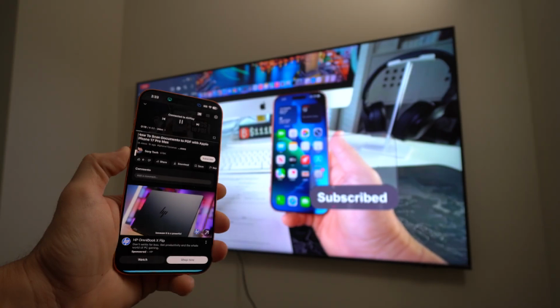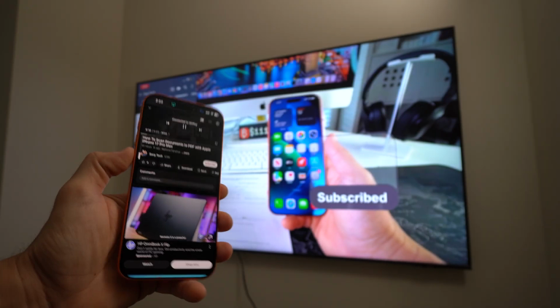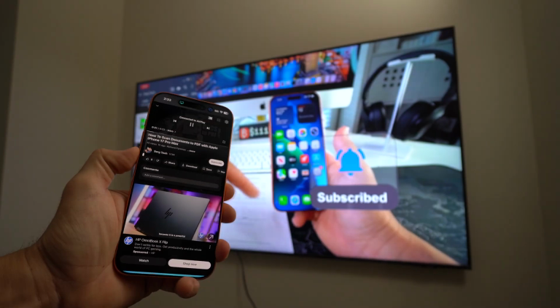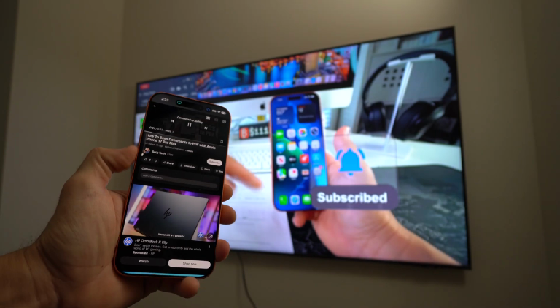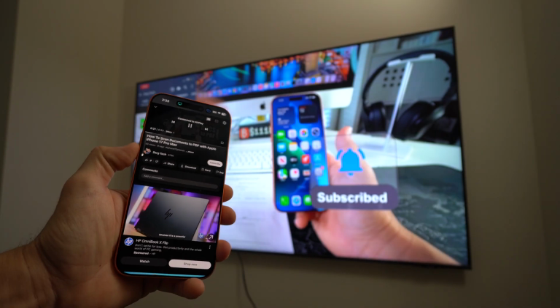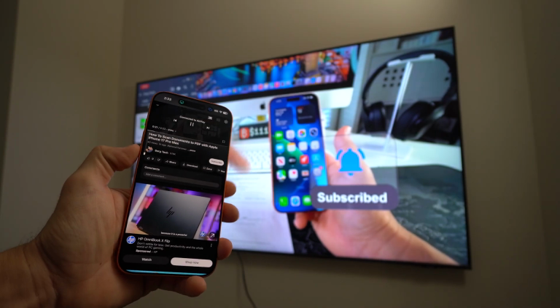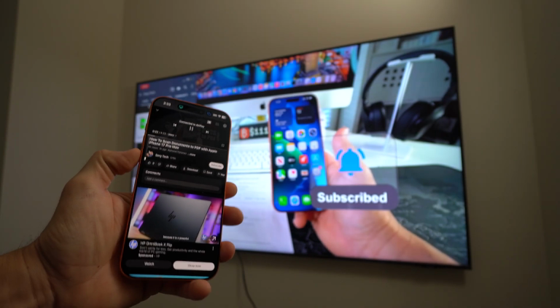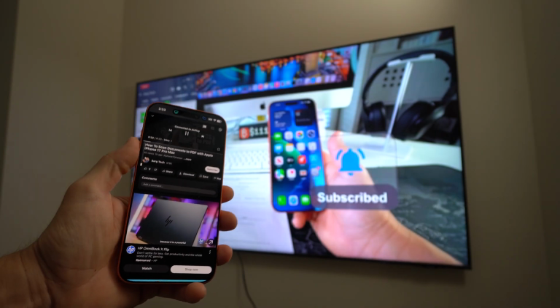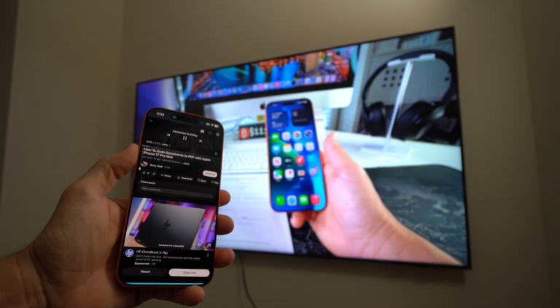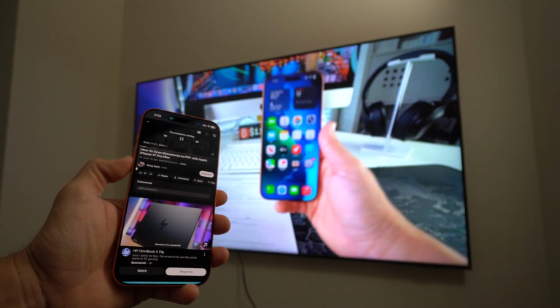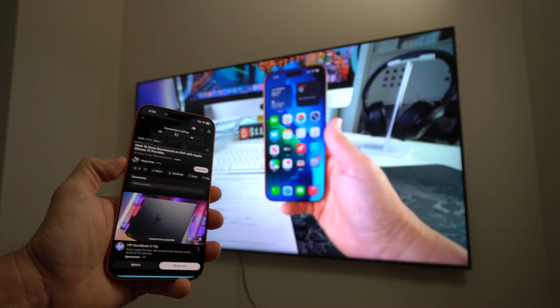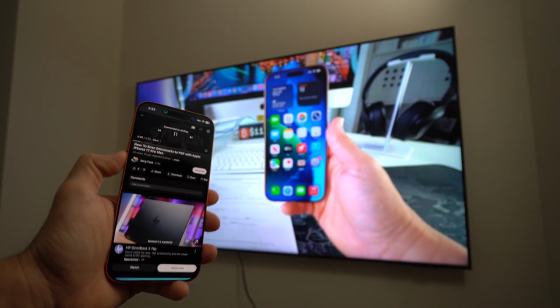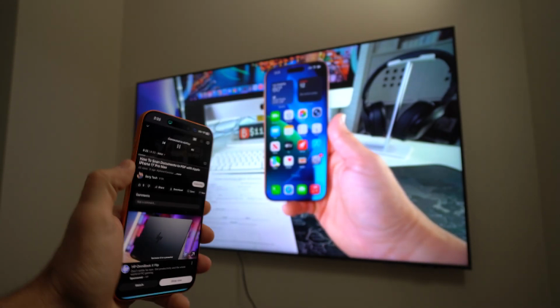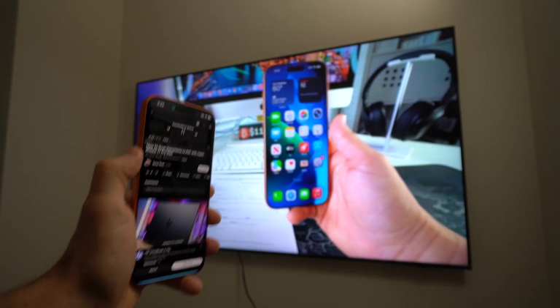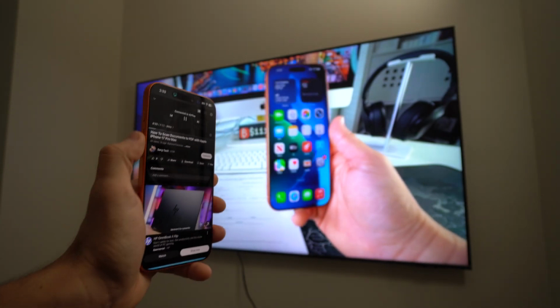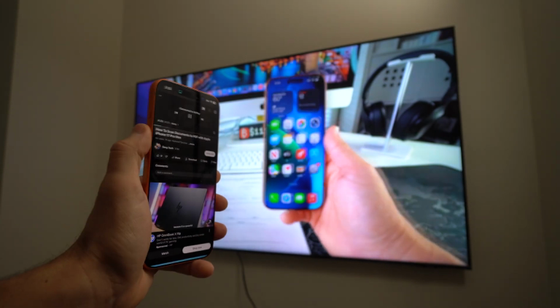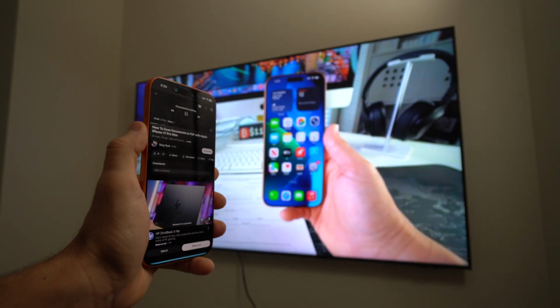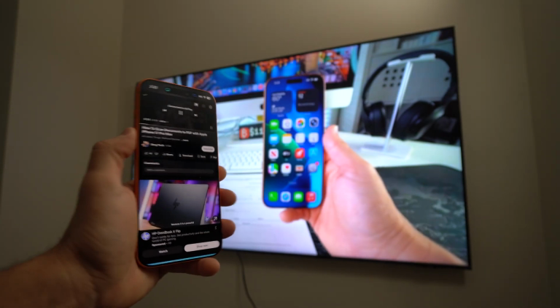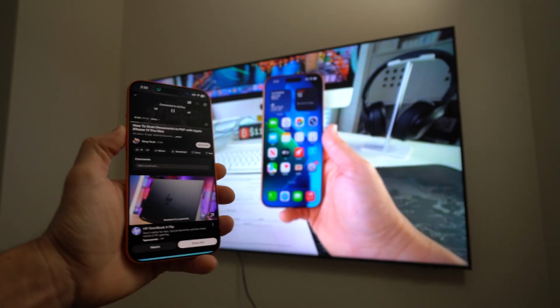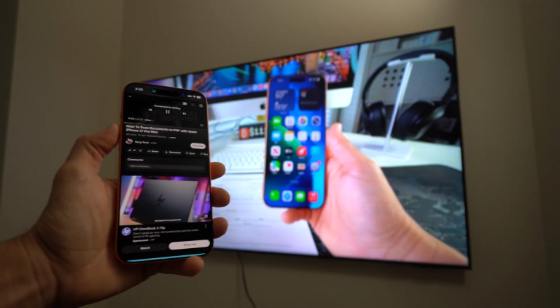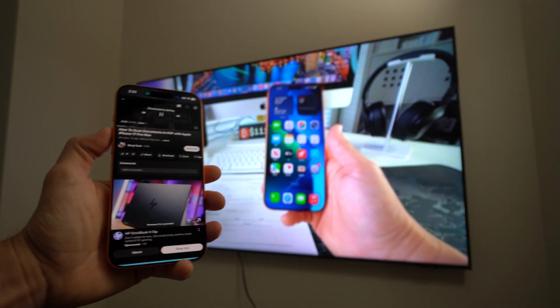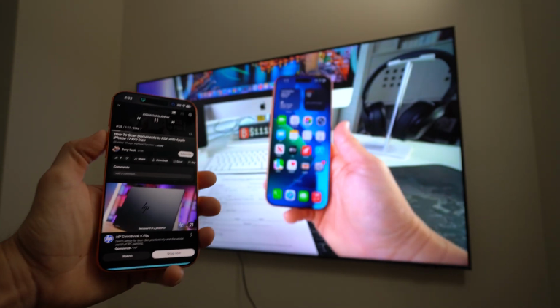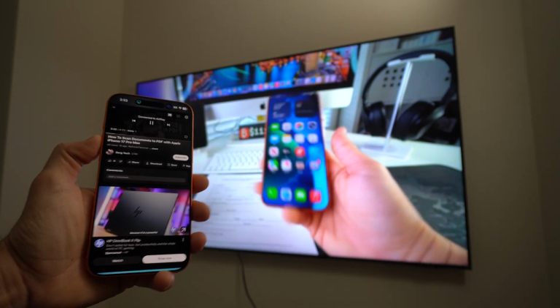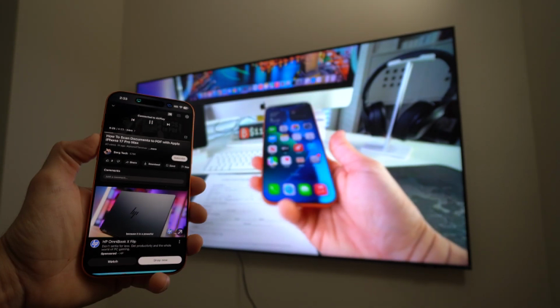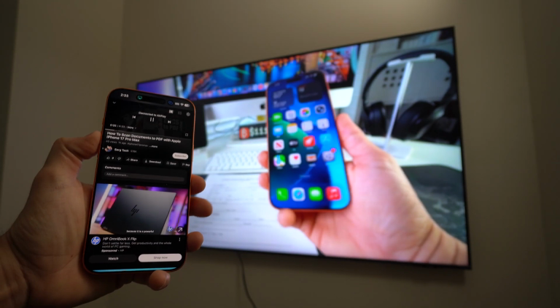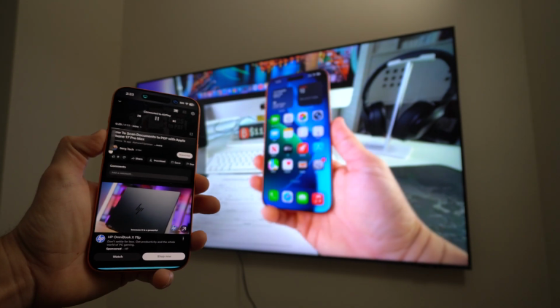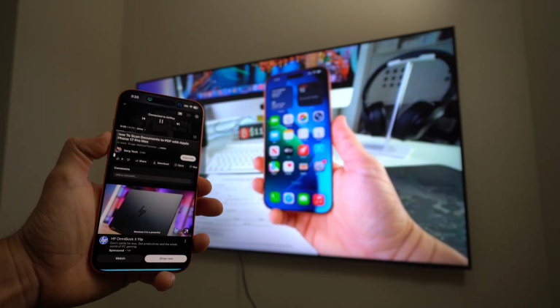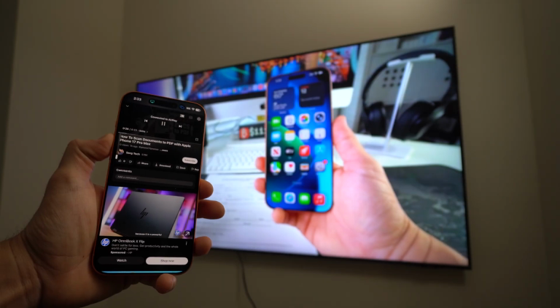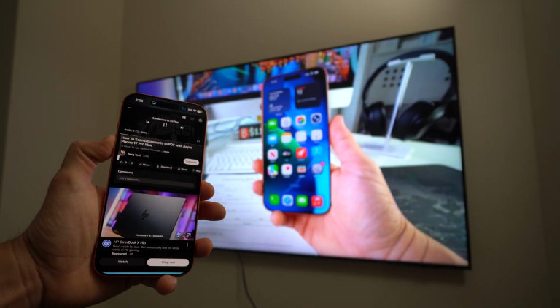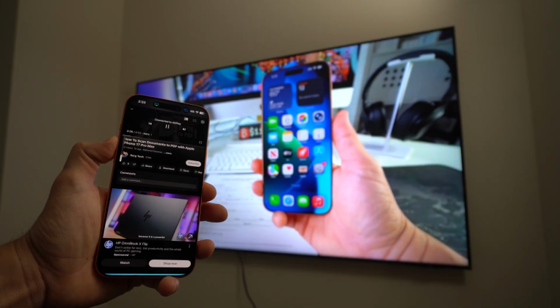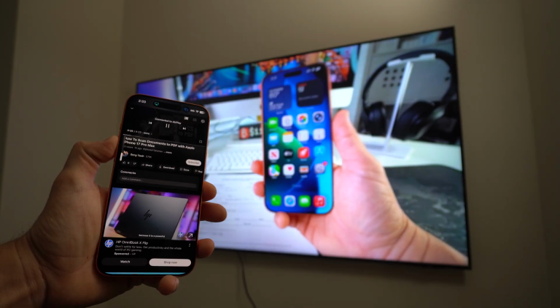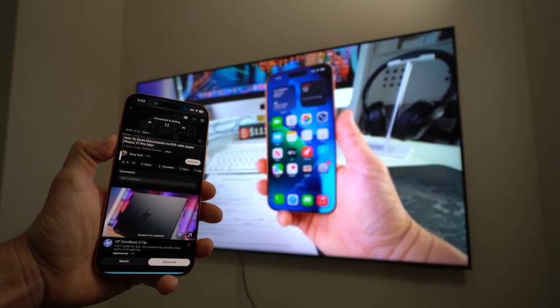You can also control the volume on the TV directly from your iPhone.